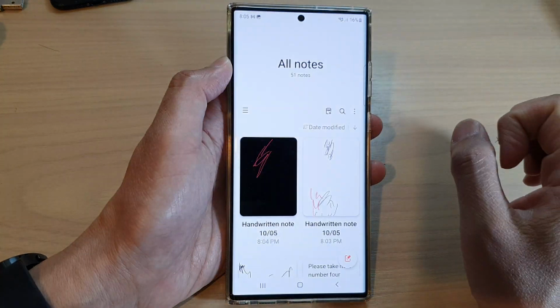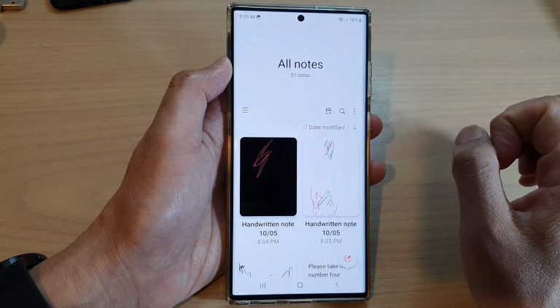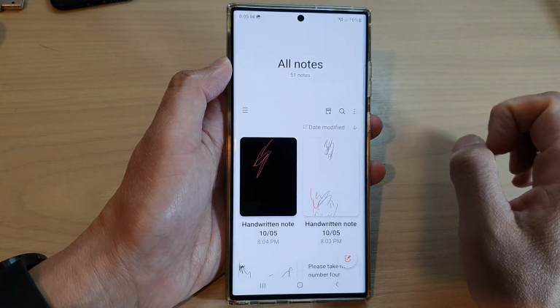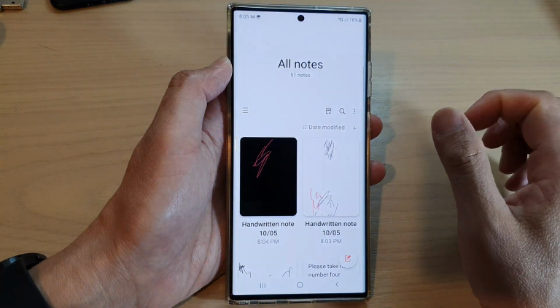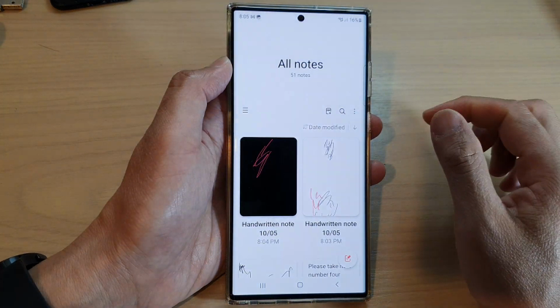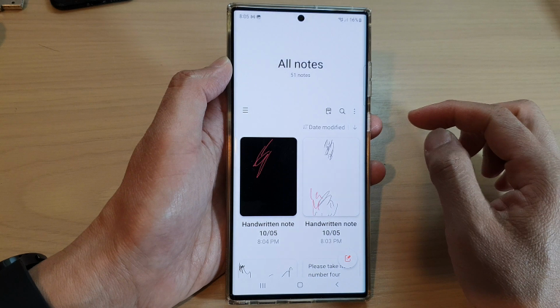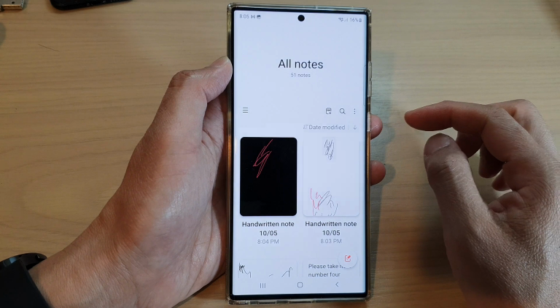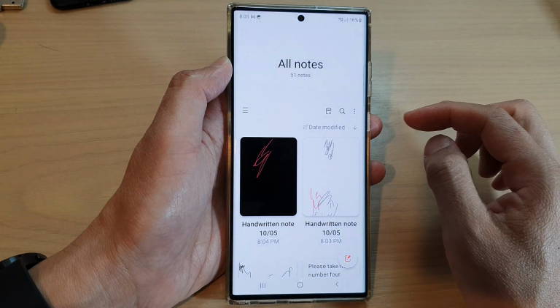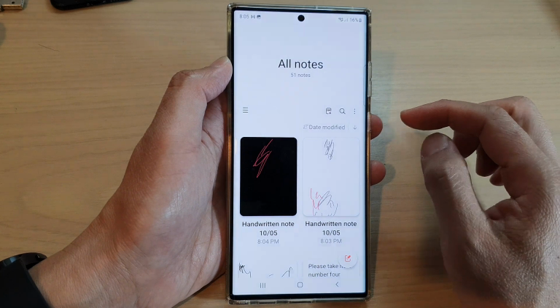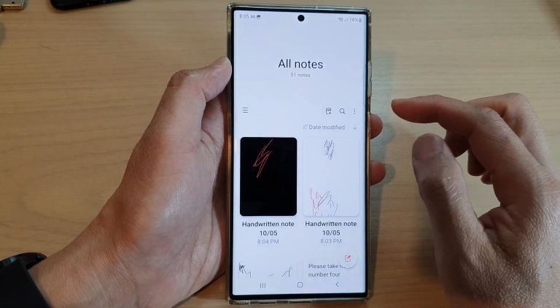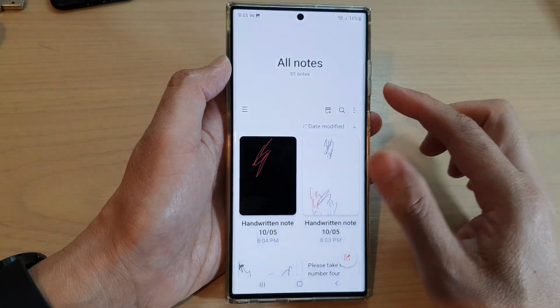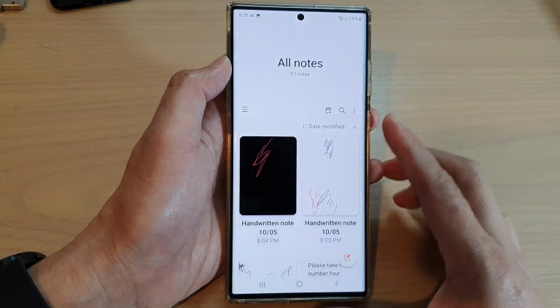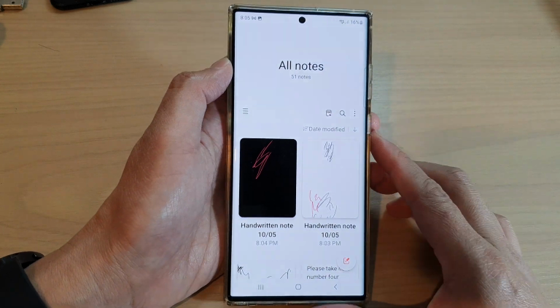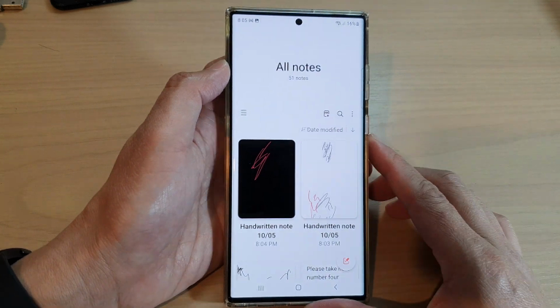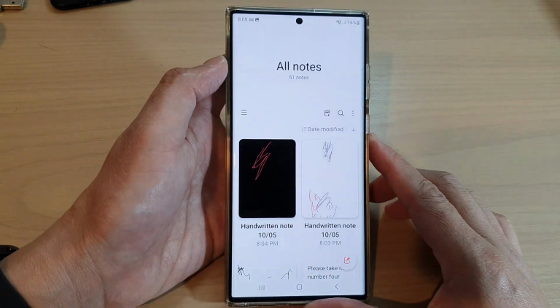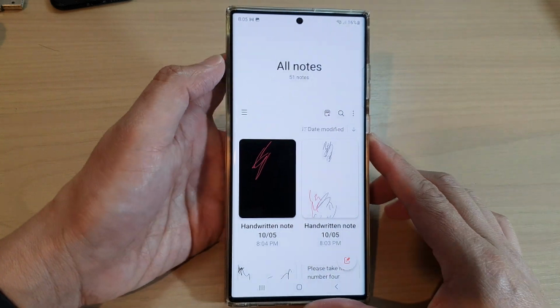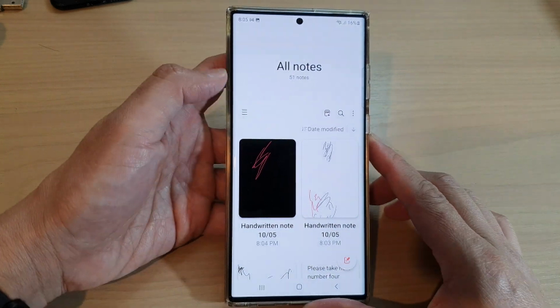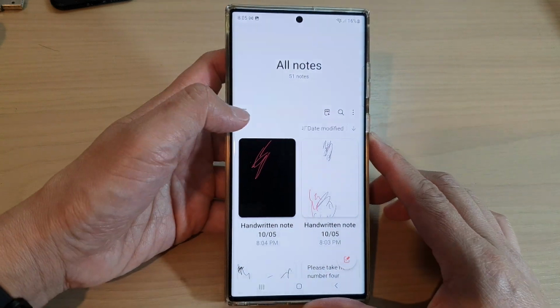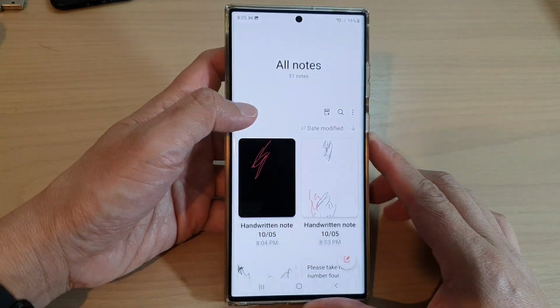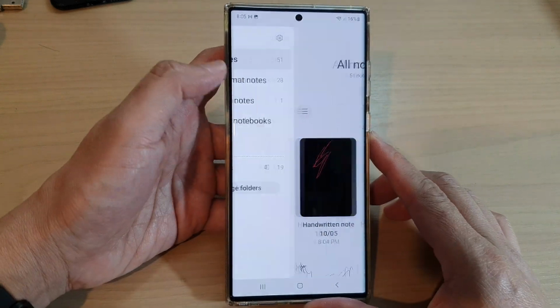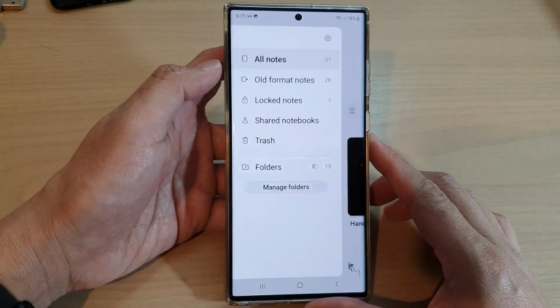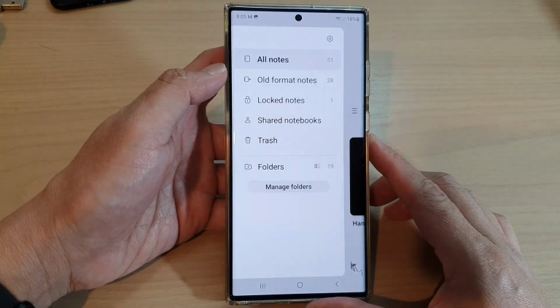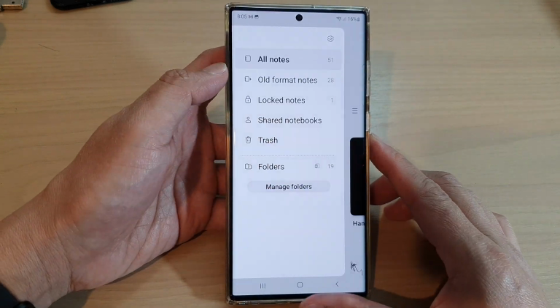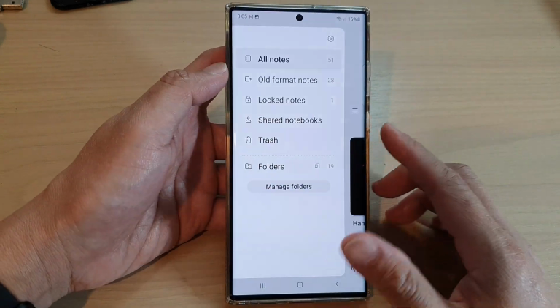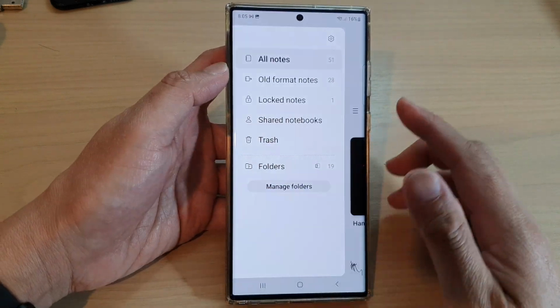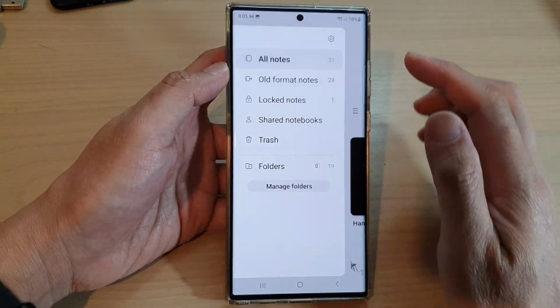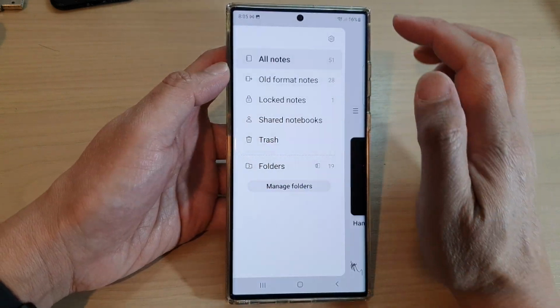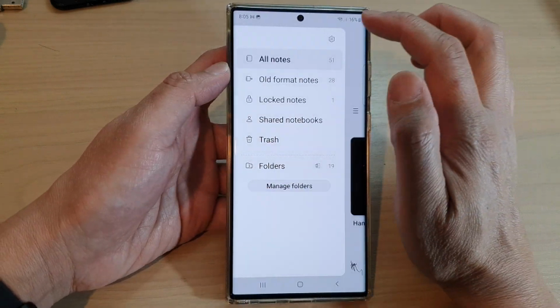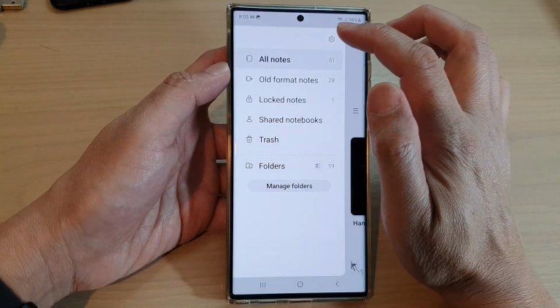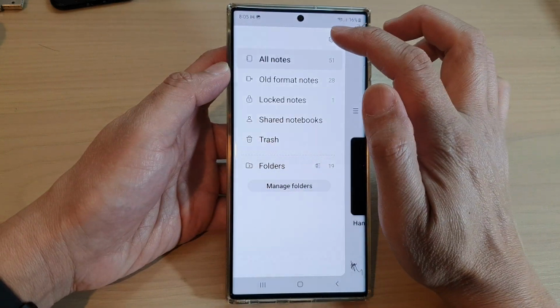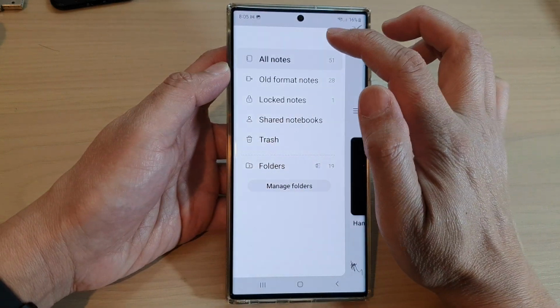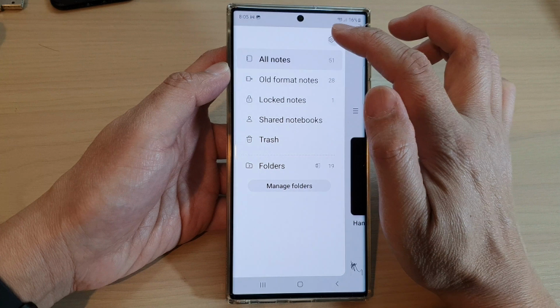Now in here, tap on the new key on the left-hand side. From the pop-up menu, tap on Settings.